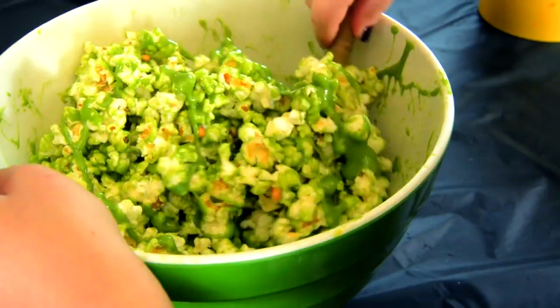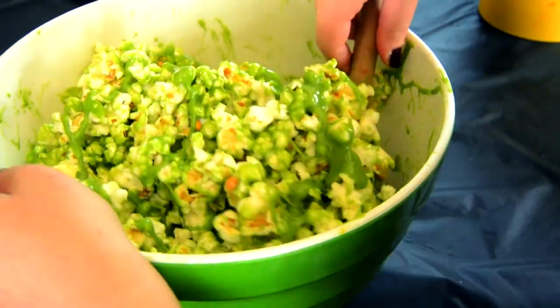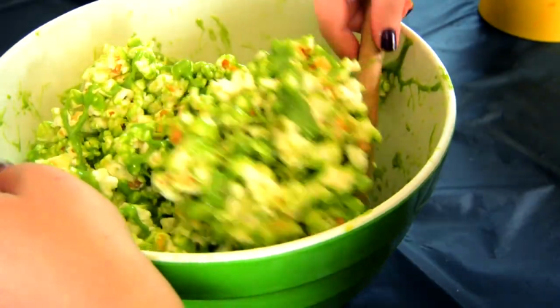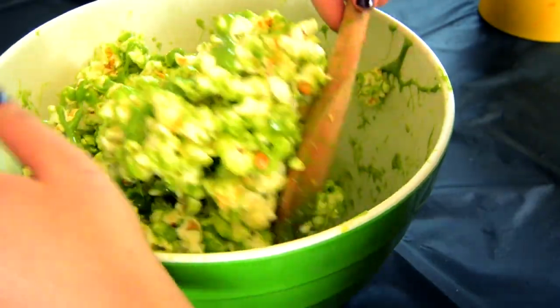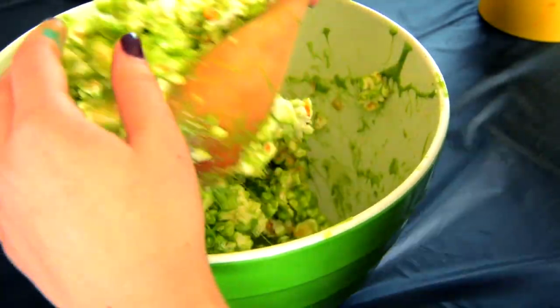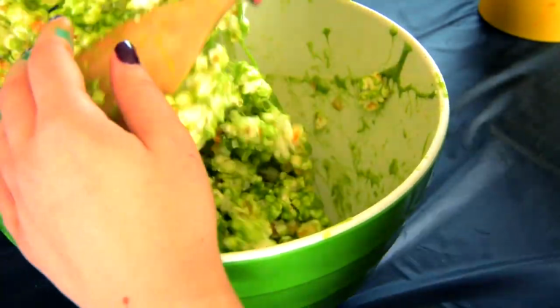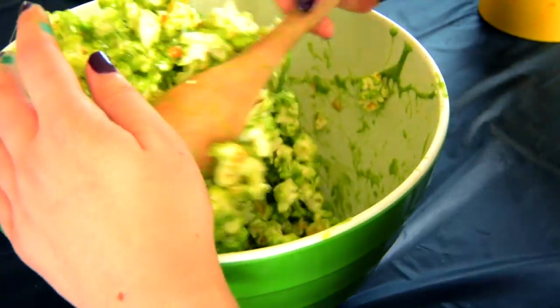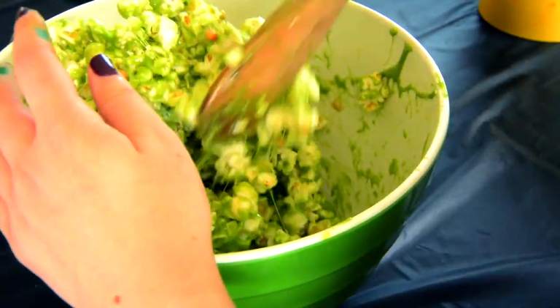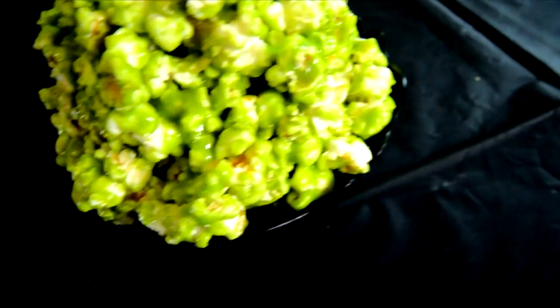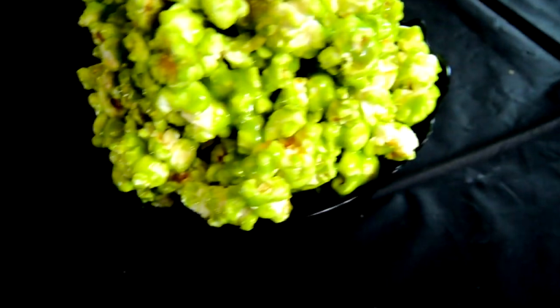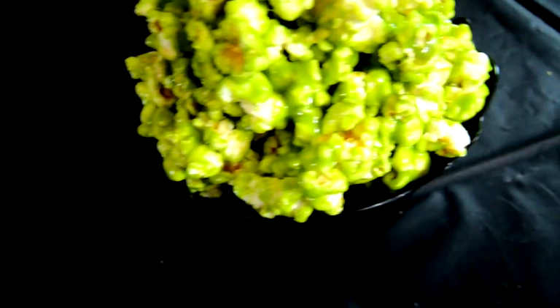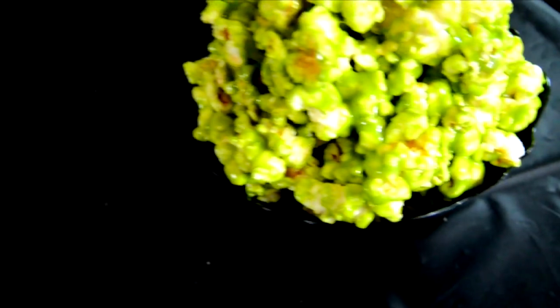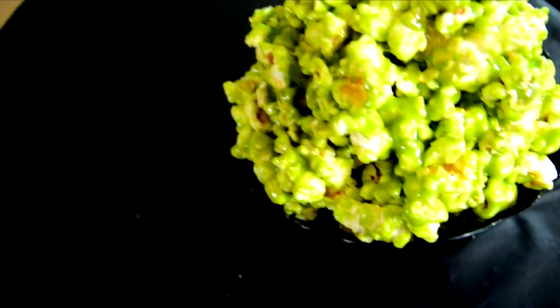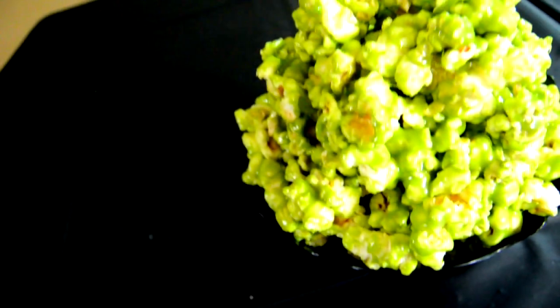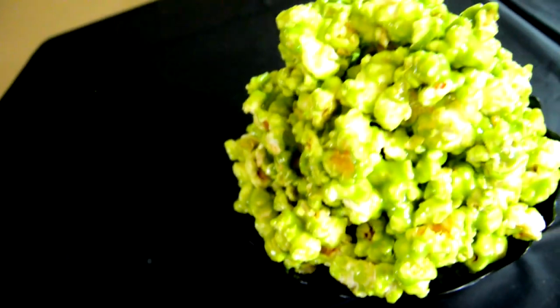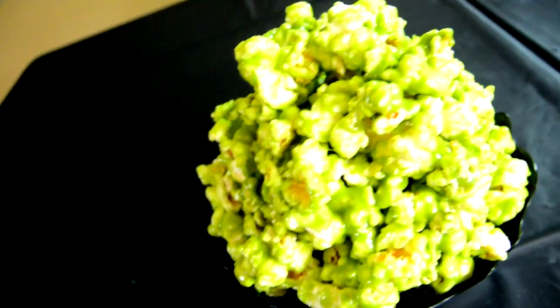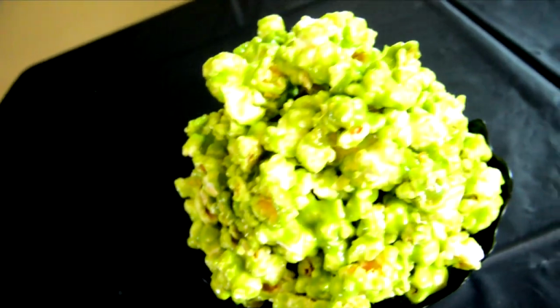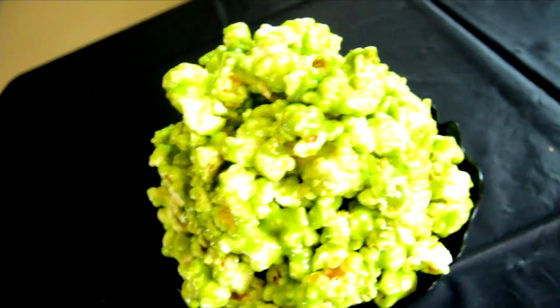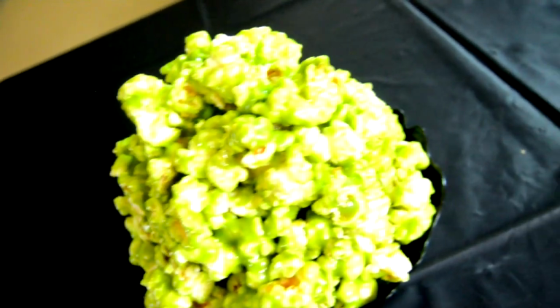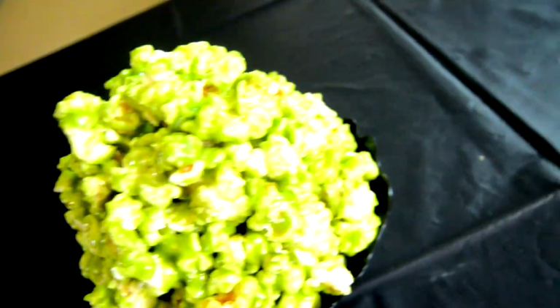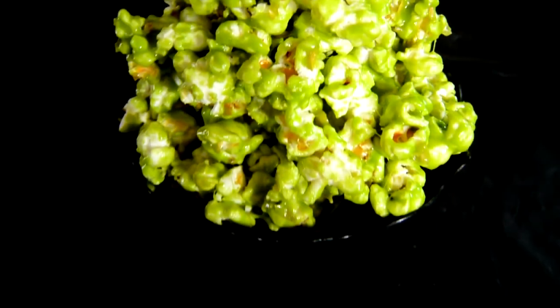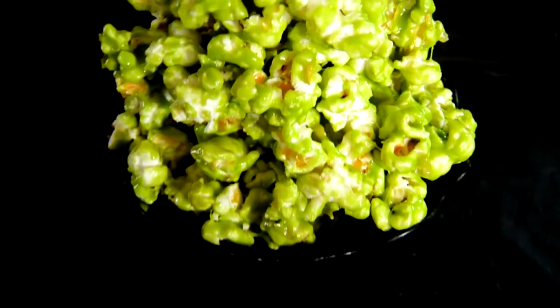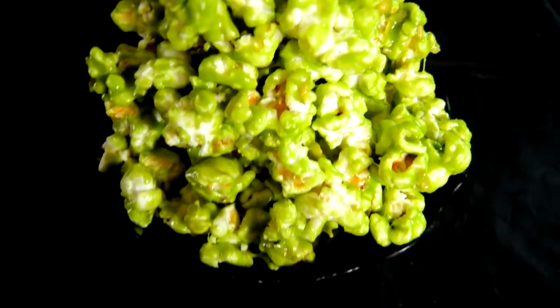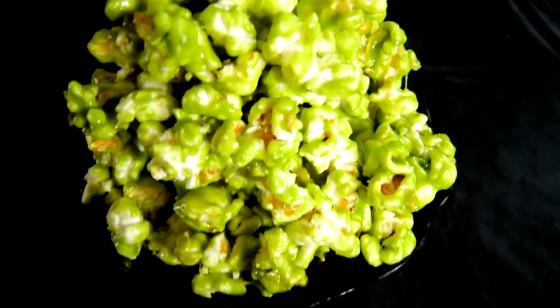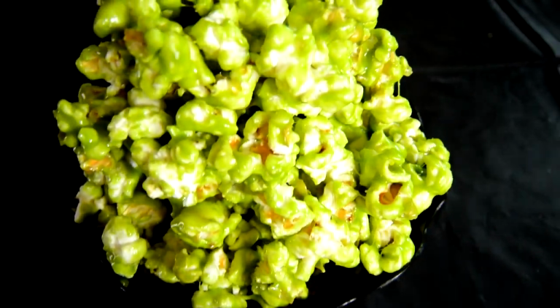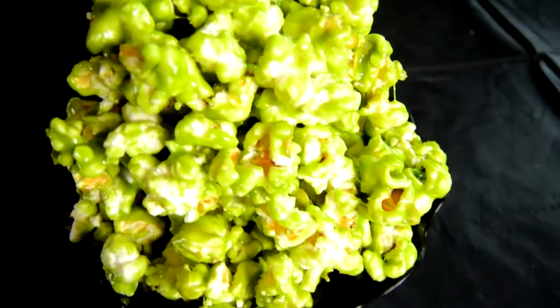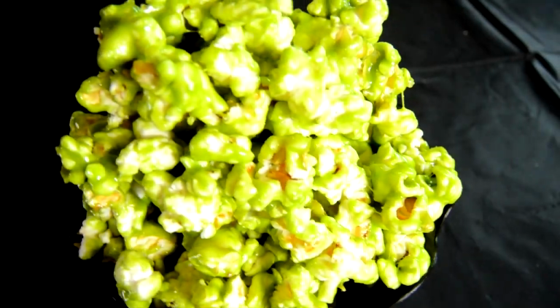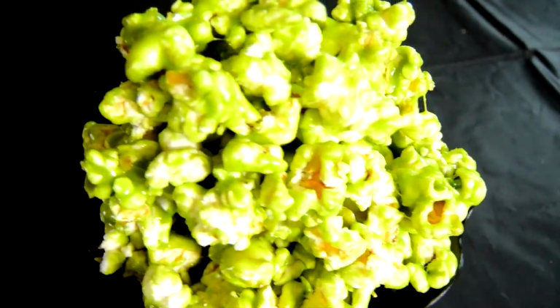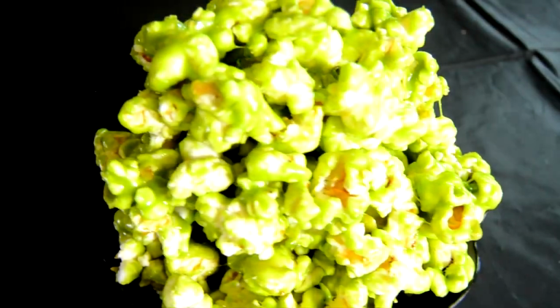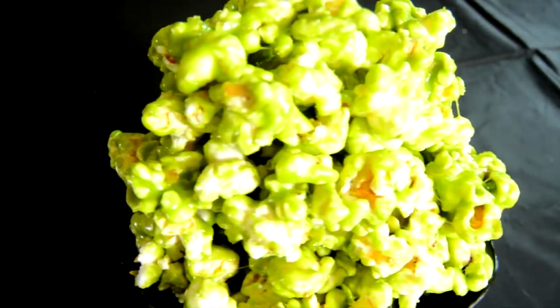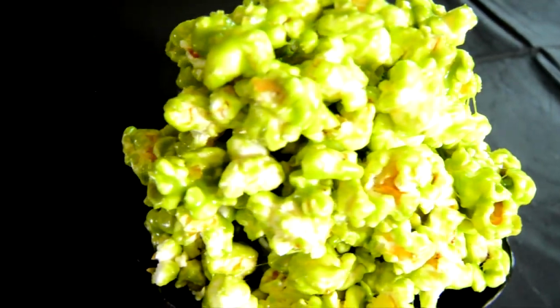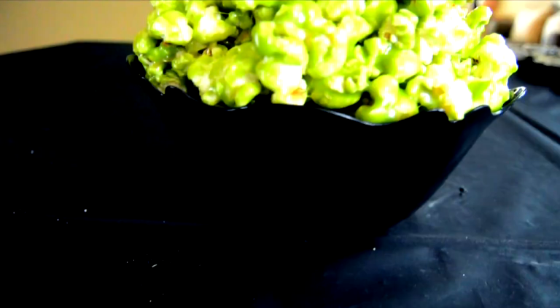And there you go guys, that's how you make this delicious Ghostbusters green slime popcorn — sweet and tasty.